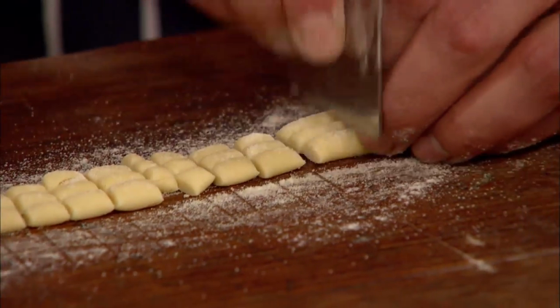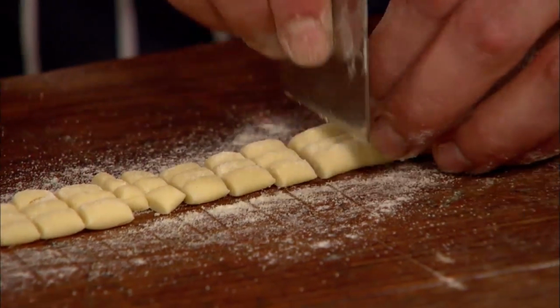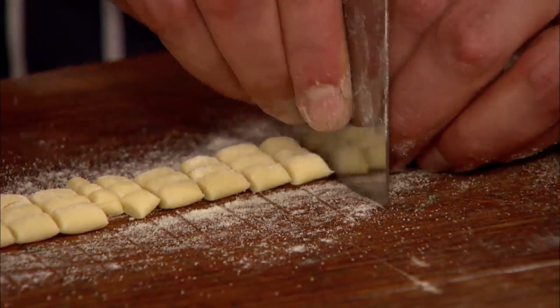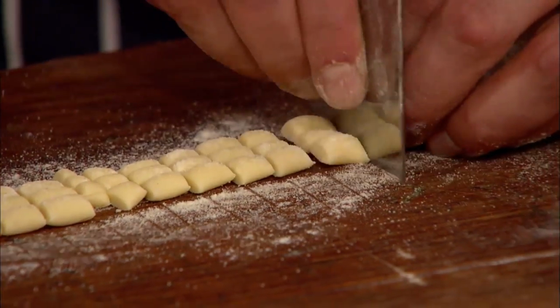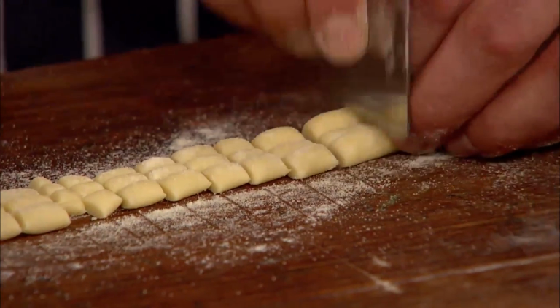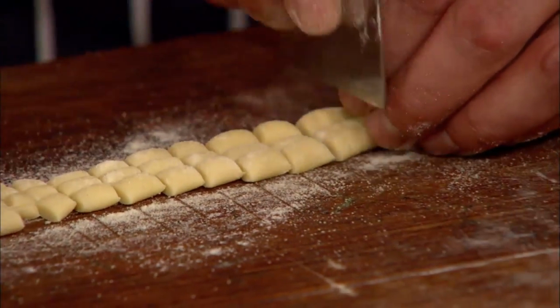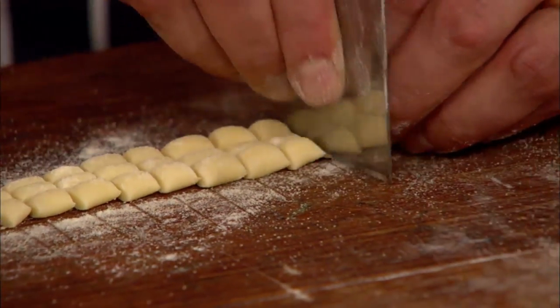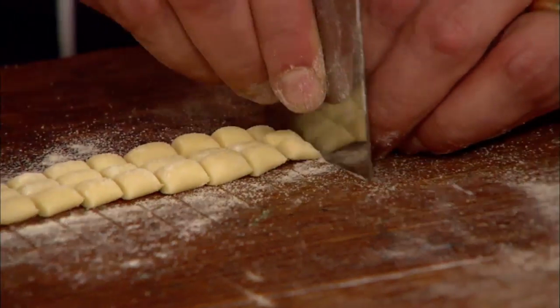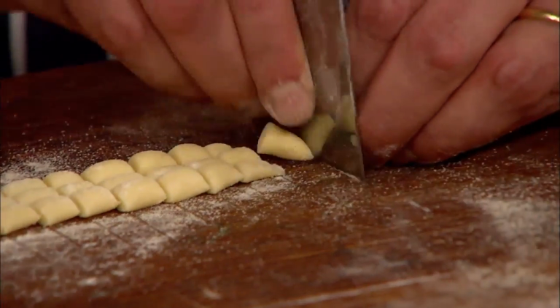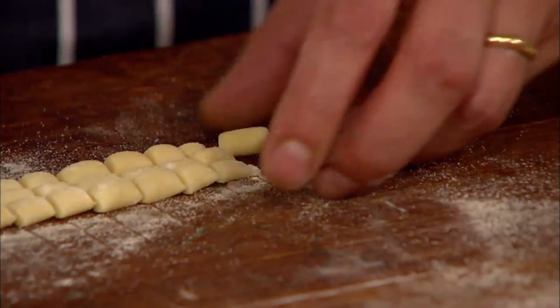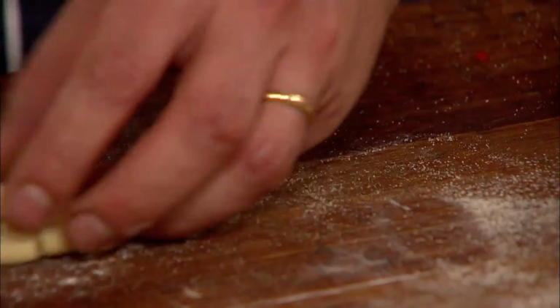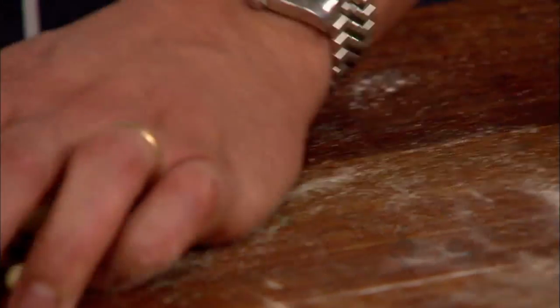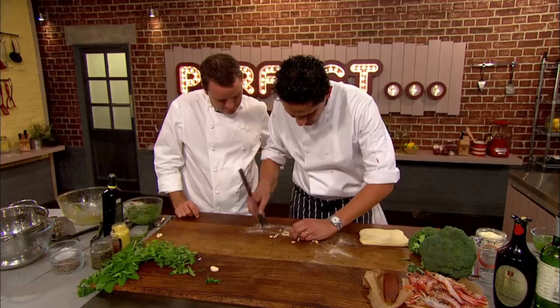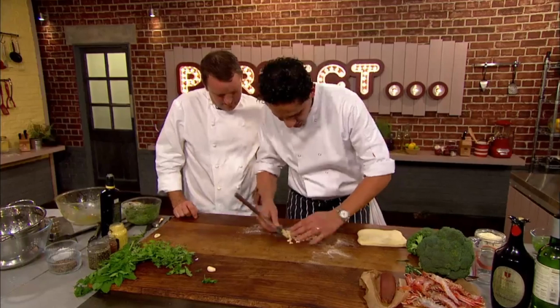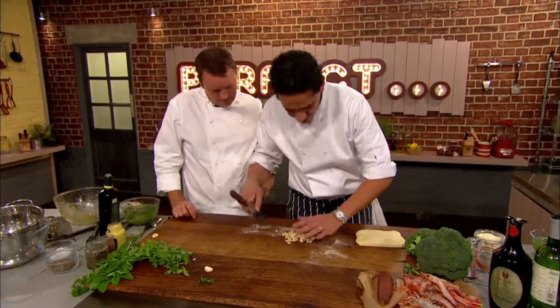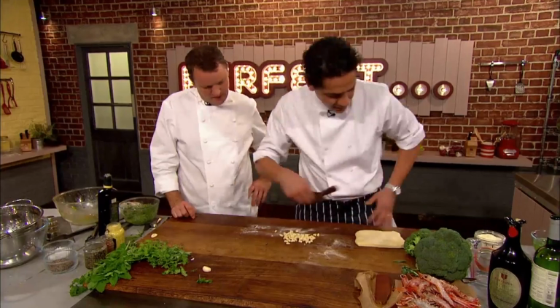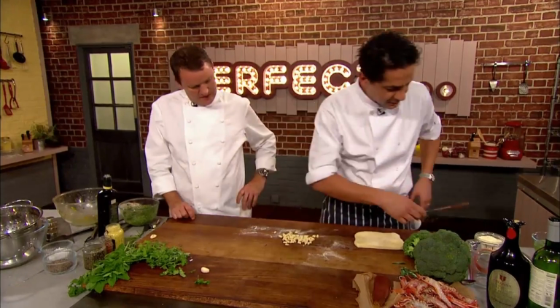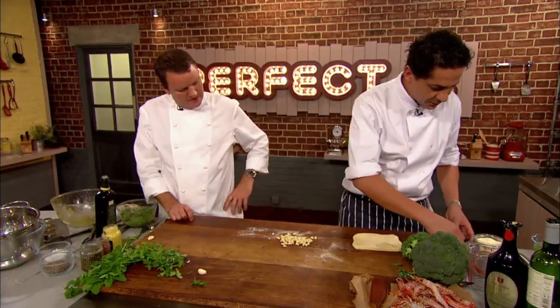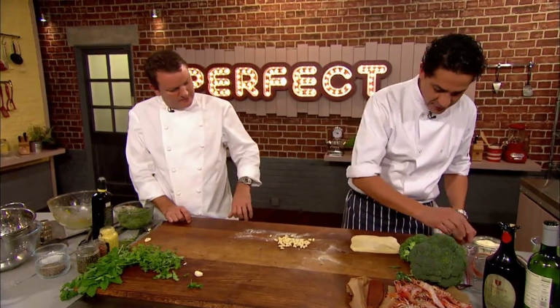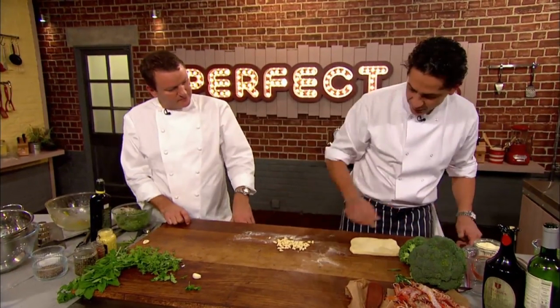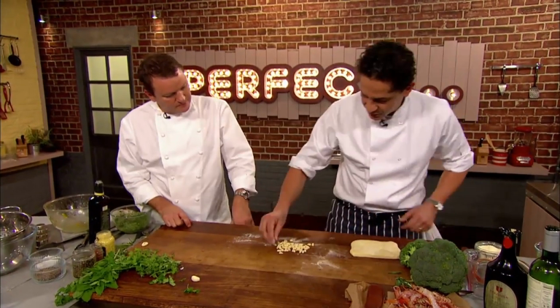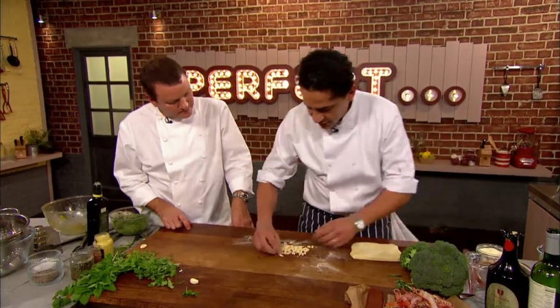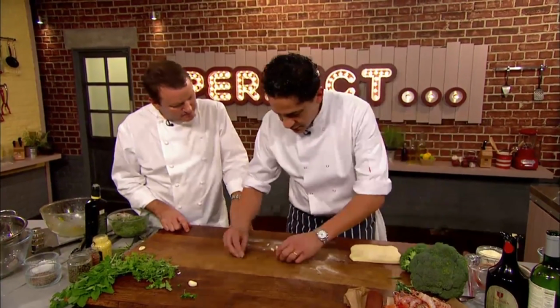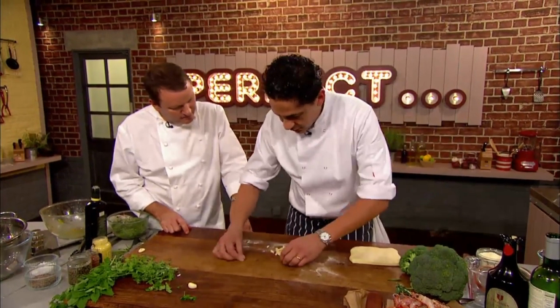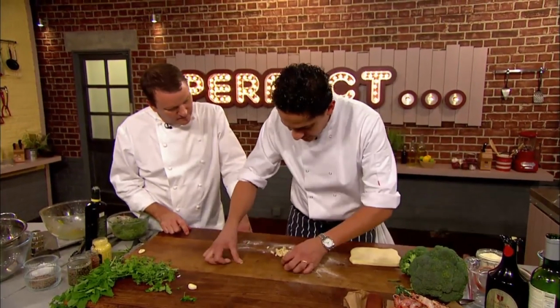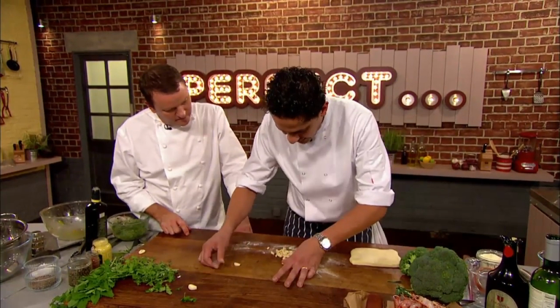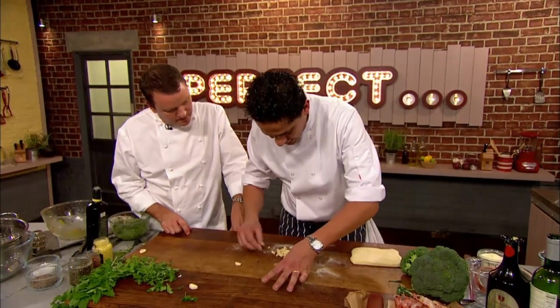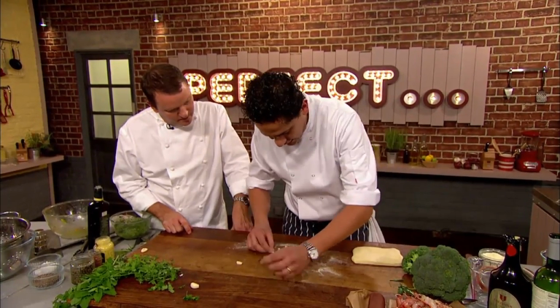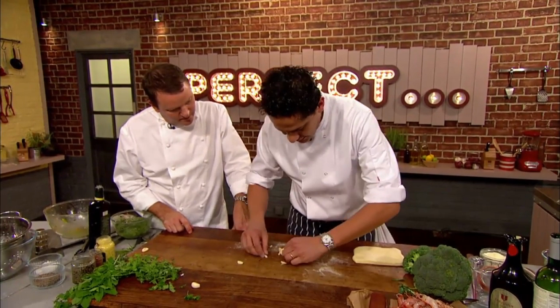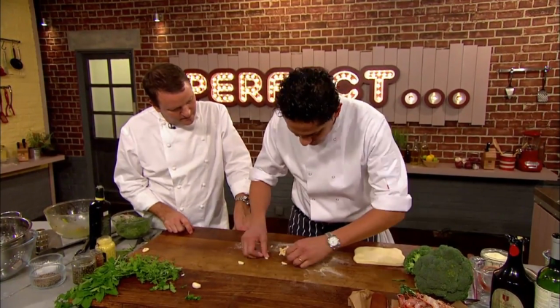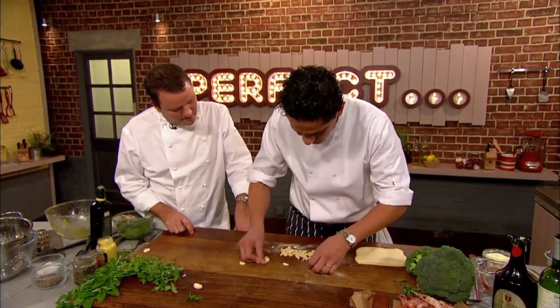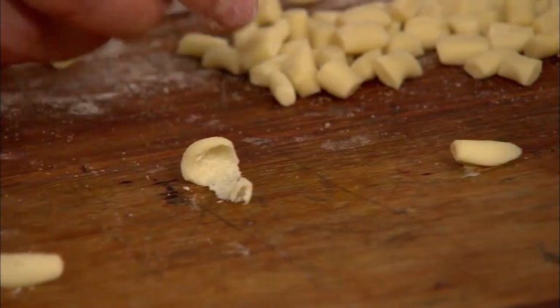You don't need to be that precise — "because I'm not." What we're basically going to do now is roll the cavatelli like this, one by one.